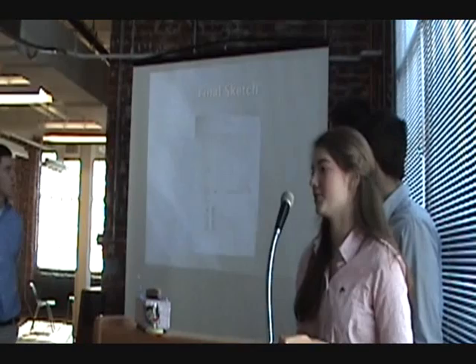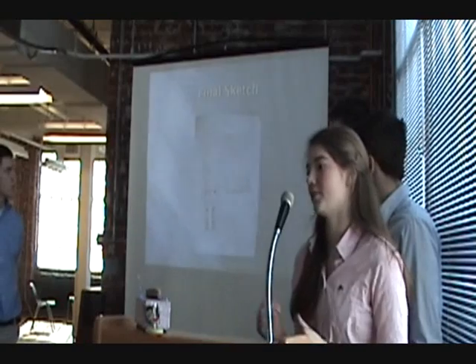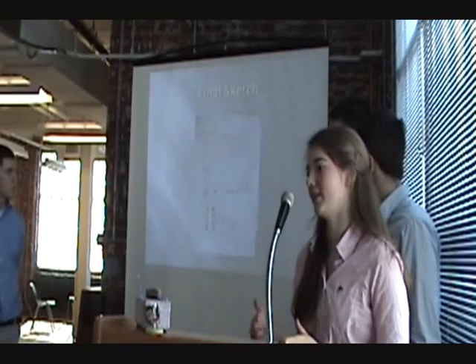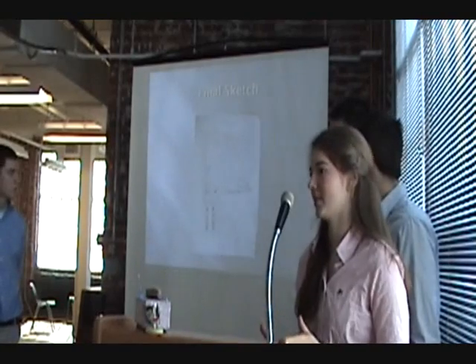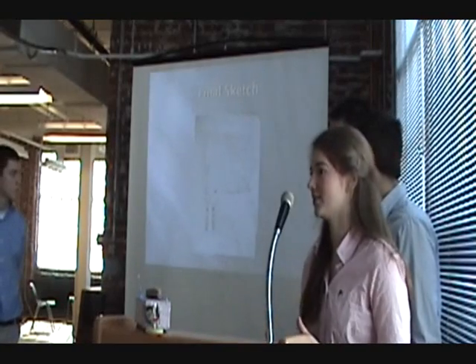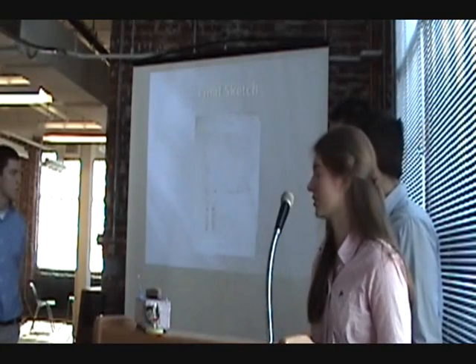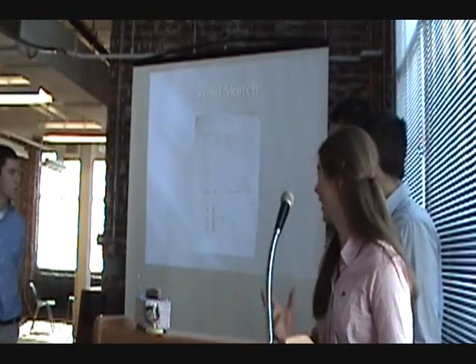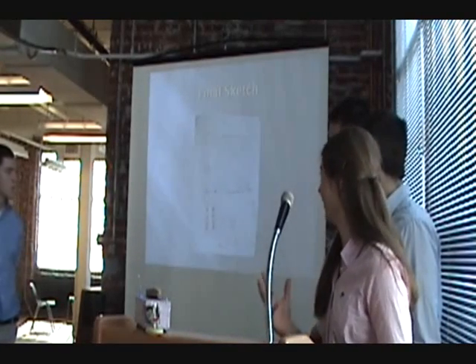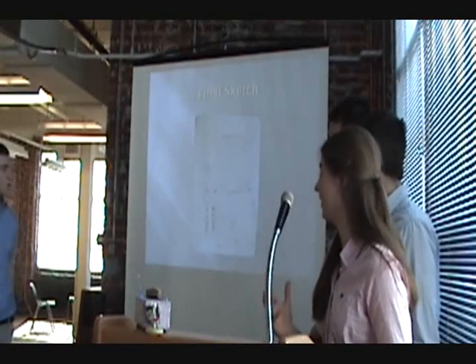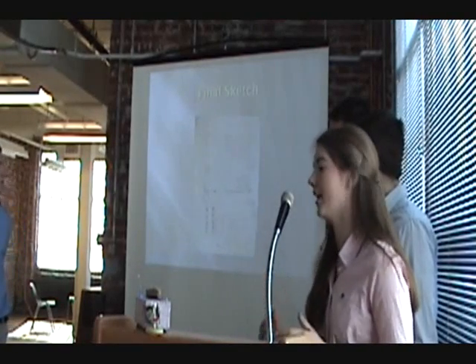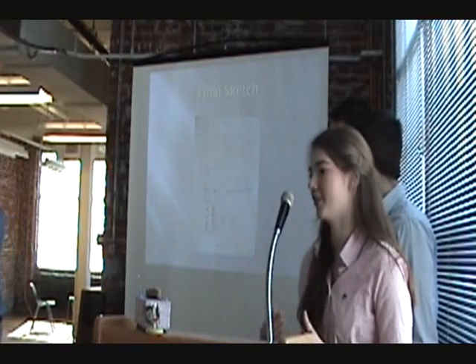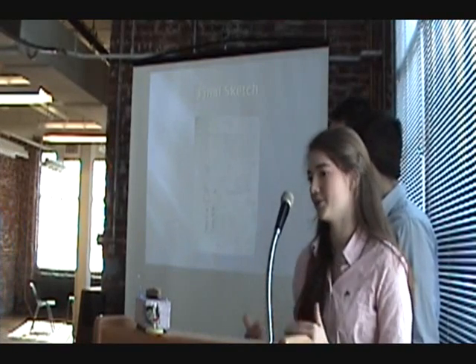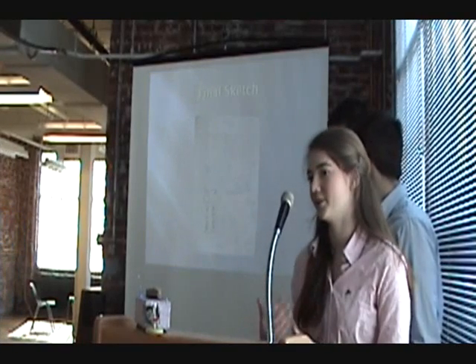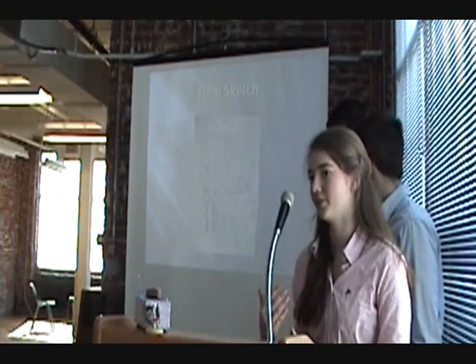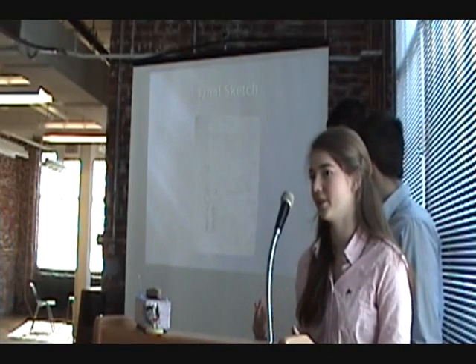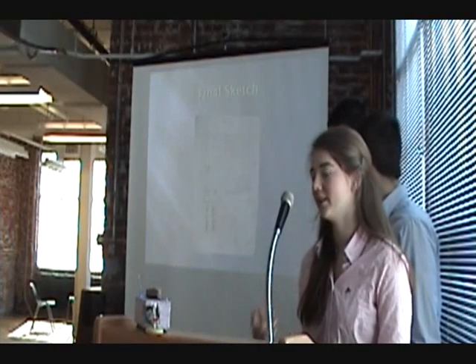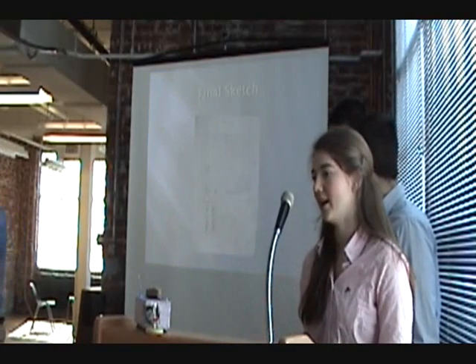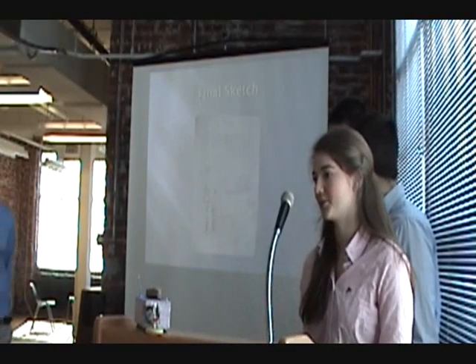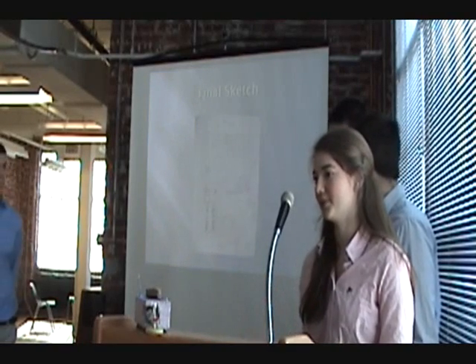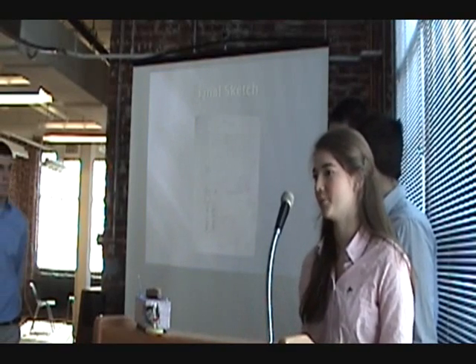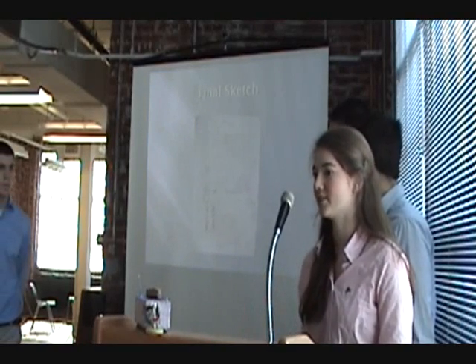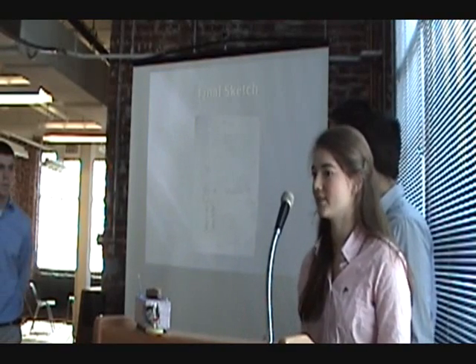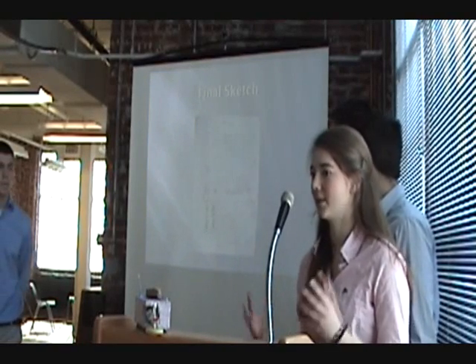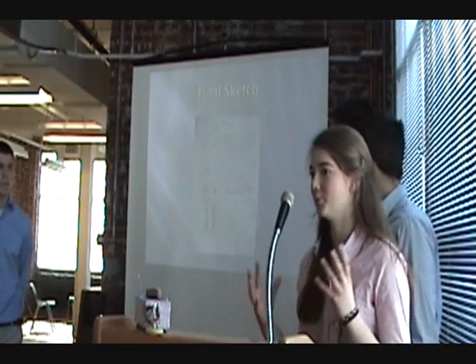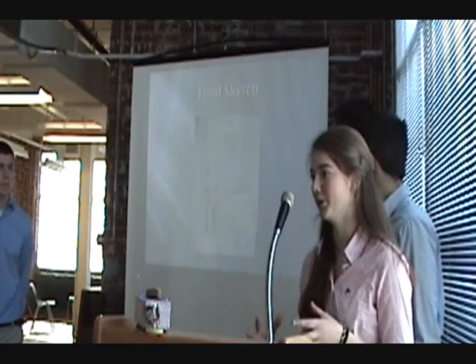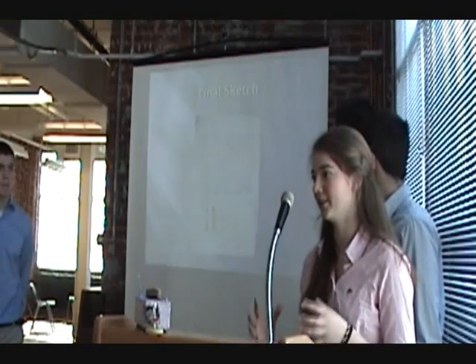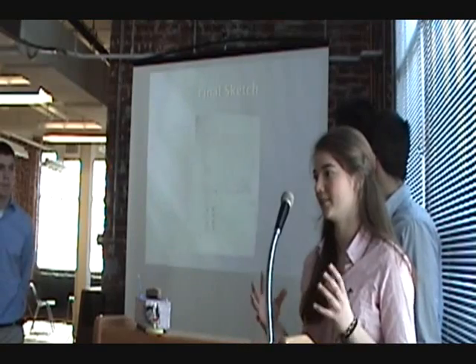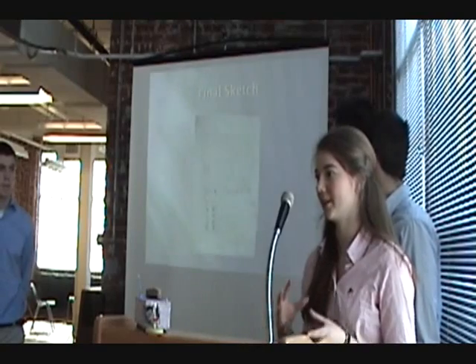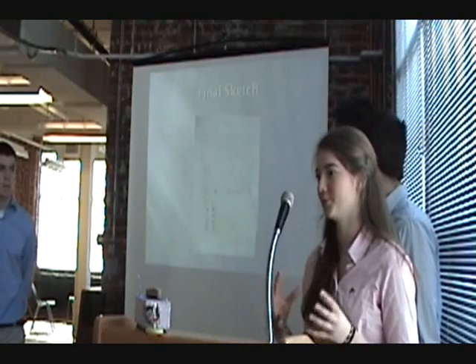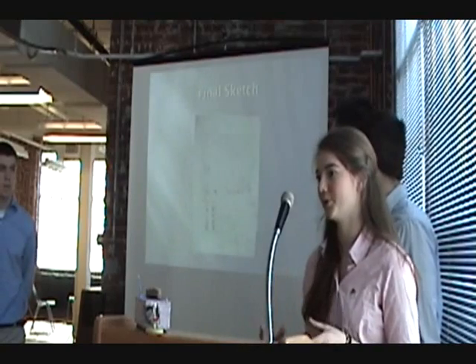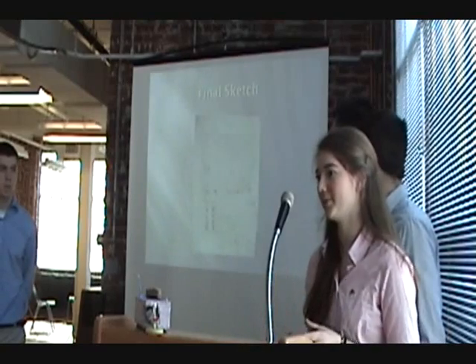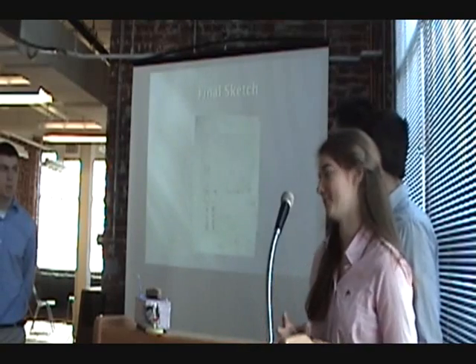This is our final sketch, and after that we started with our actual design process and building the actual prototype.